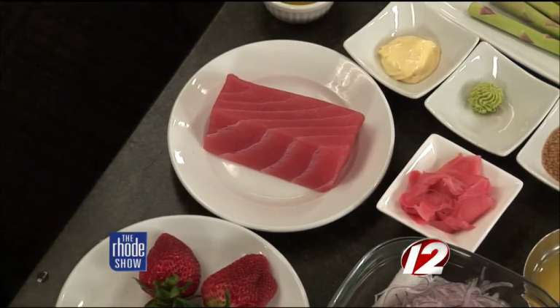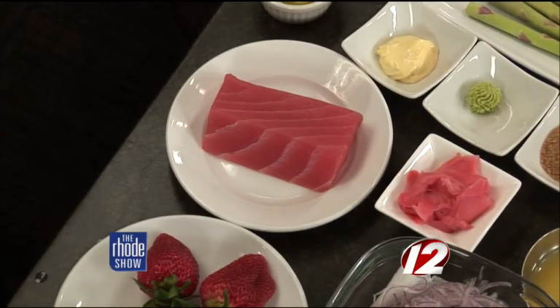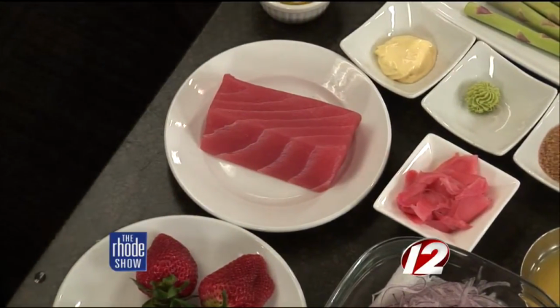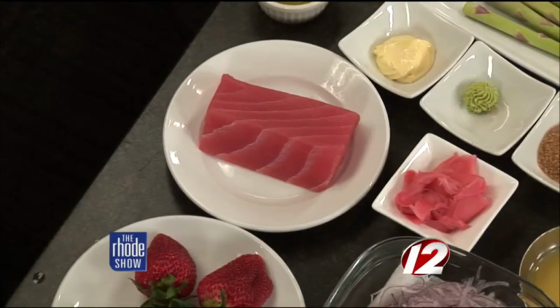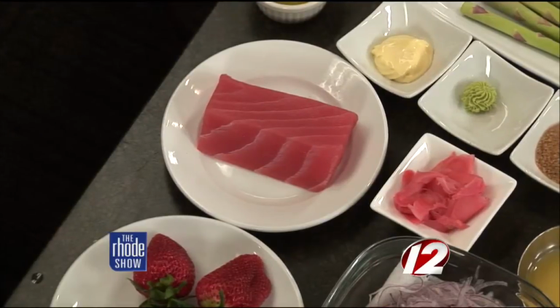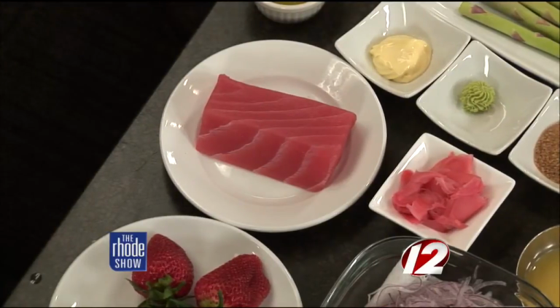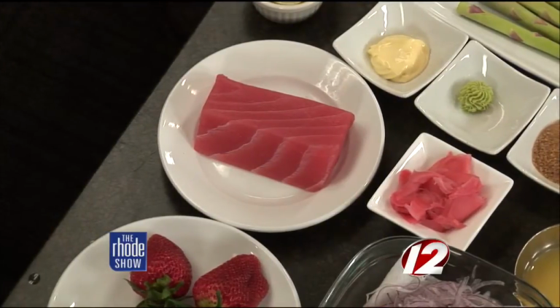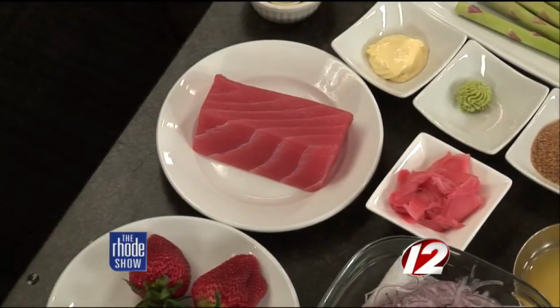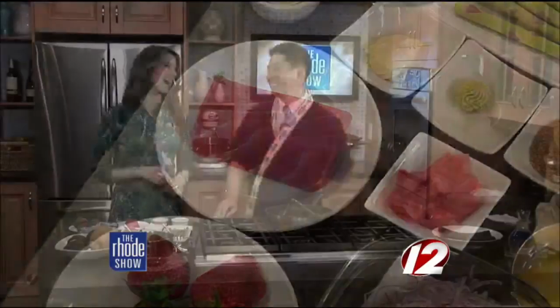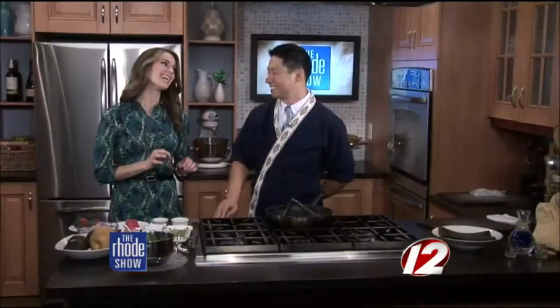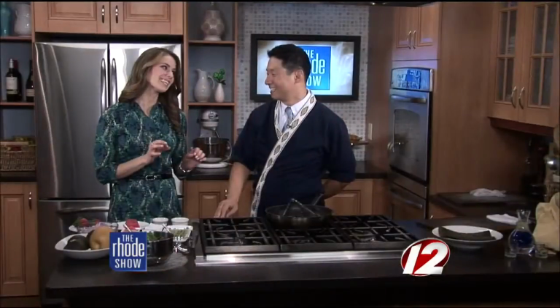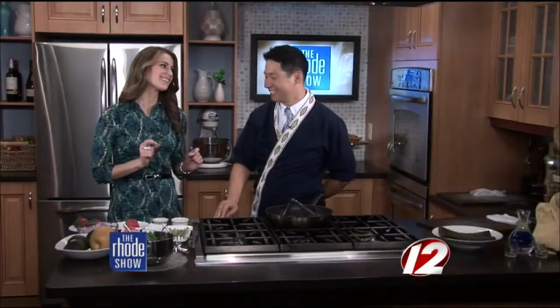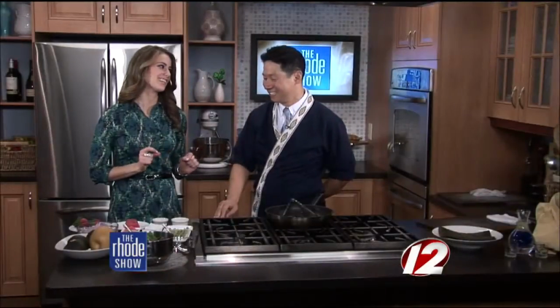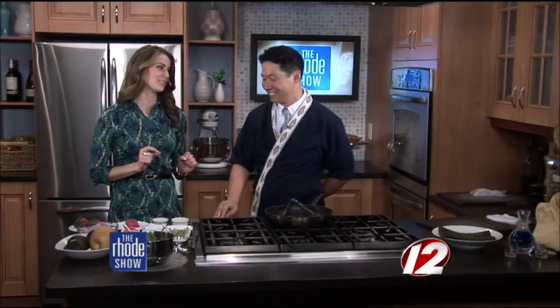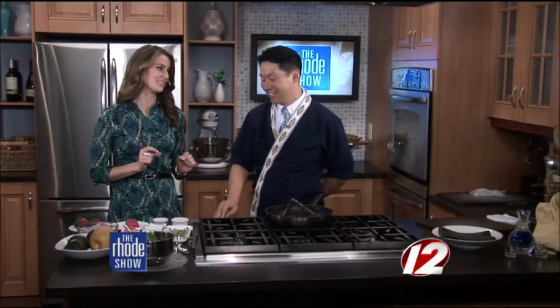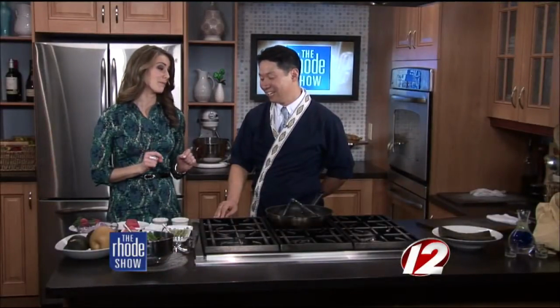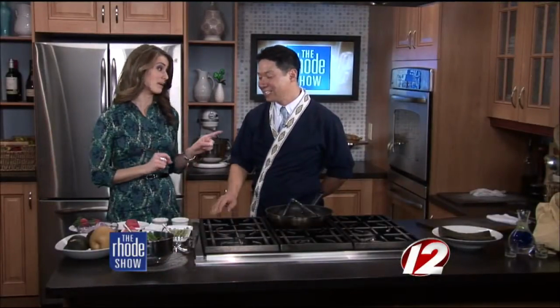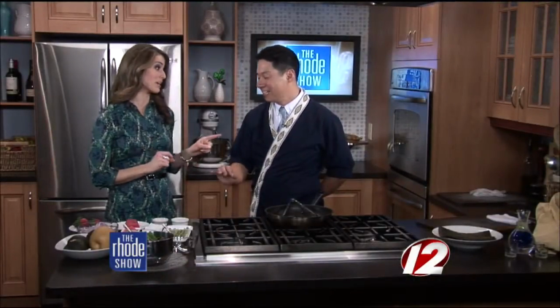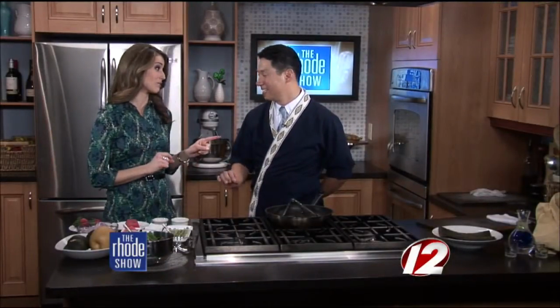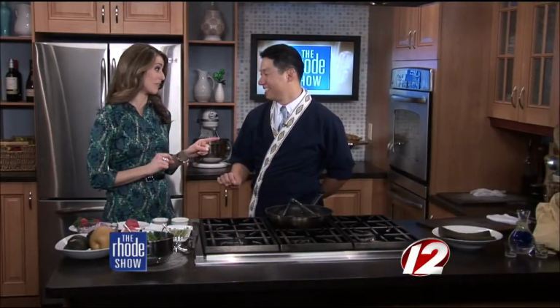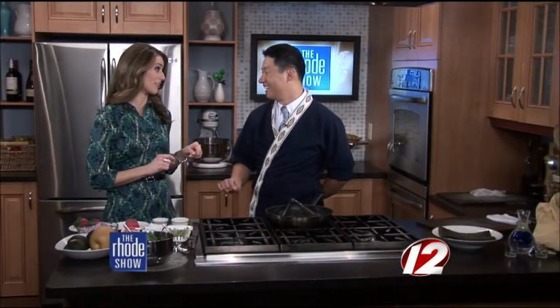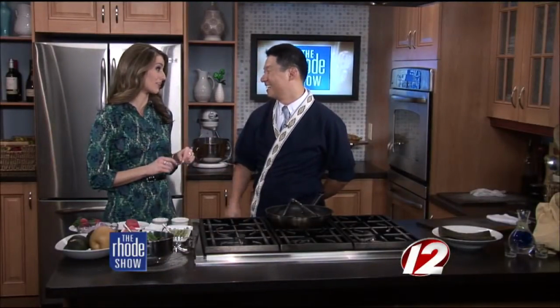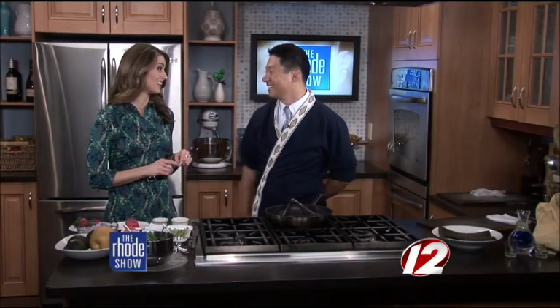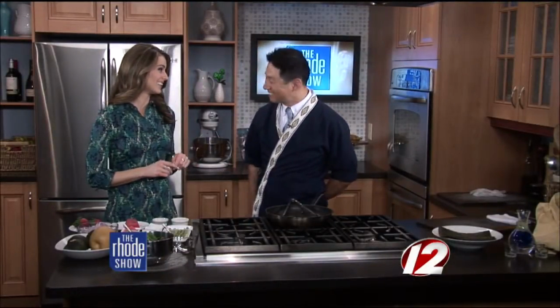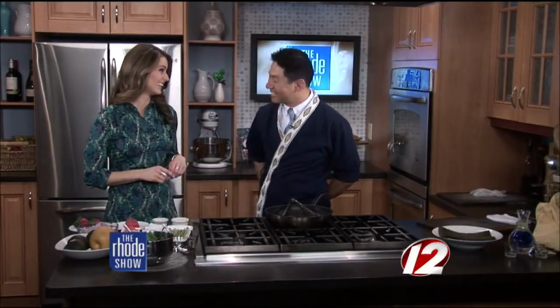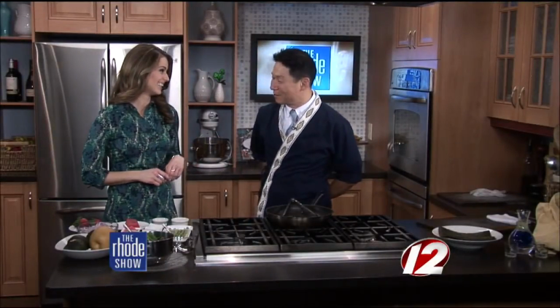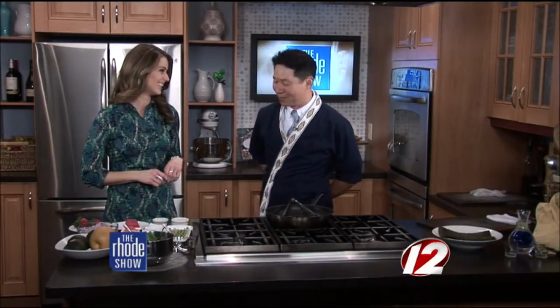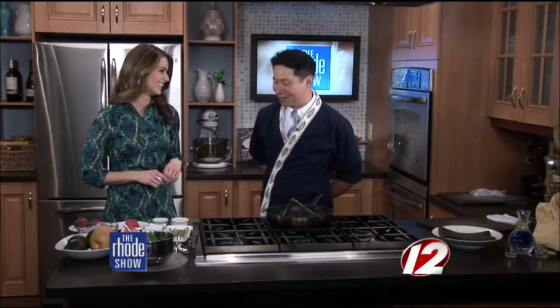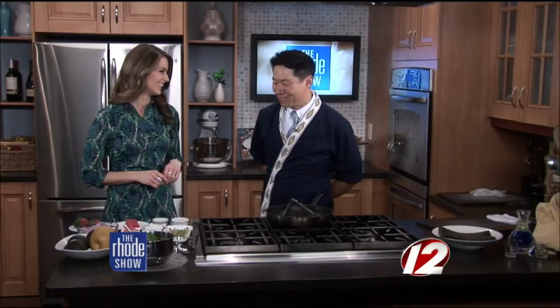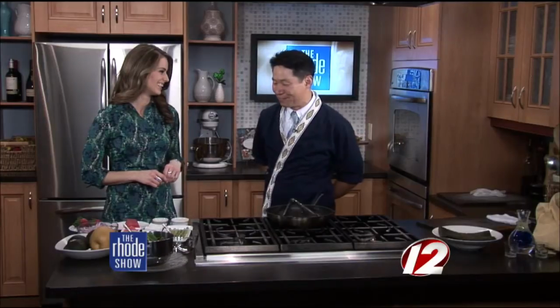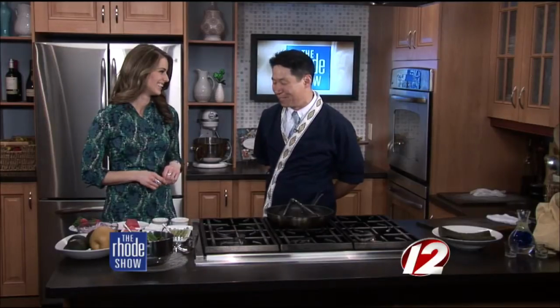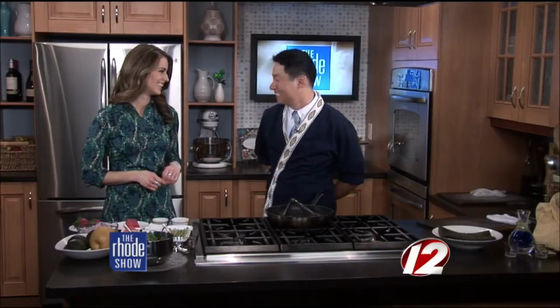I see the wasabi there too. Yes. I like a little kick of wasabi. You've got to be careful with that though, right? Yes. It's going to be a little bit, but not too much.